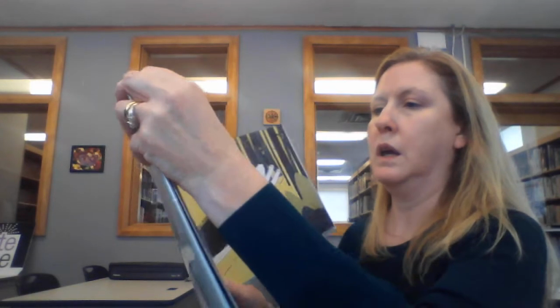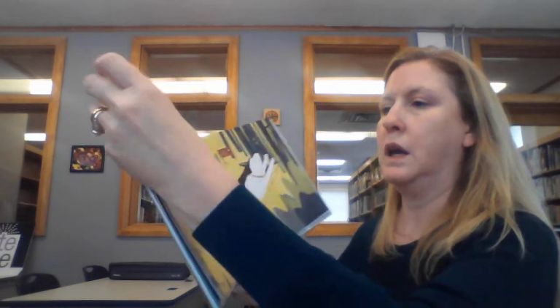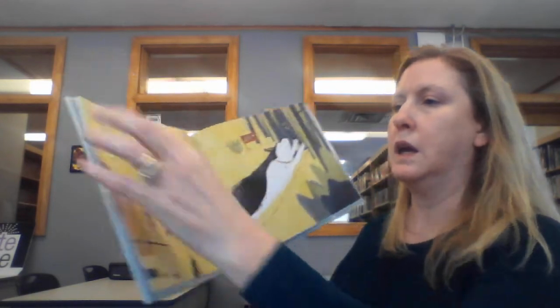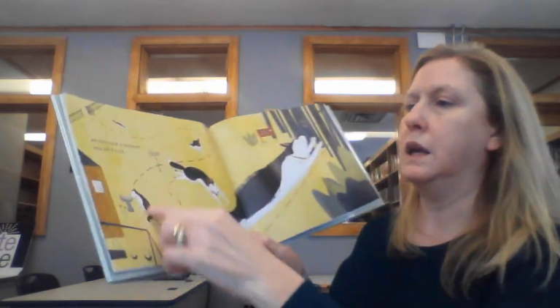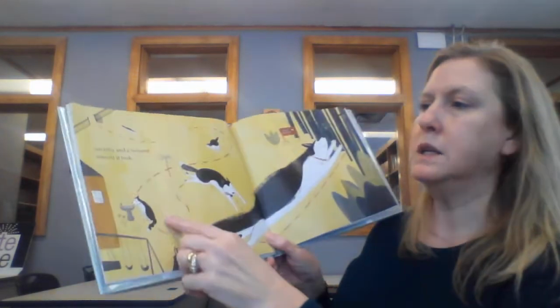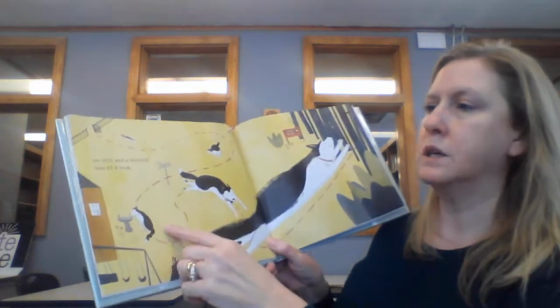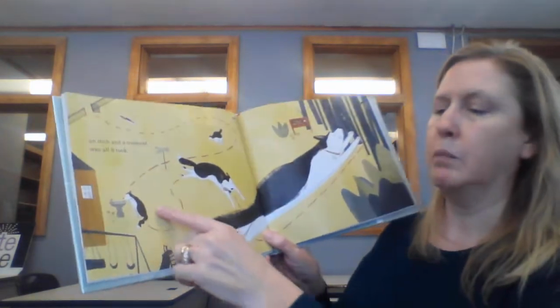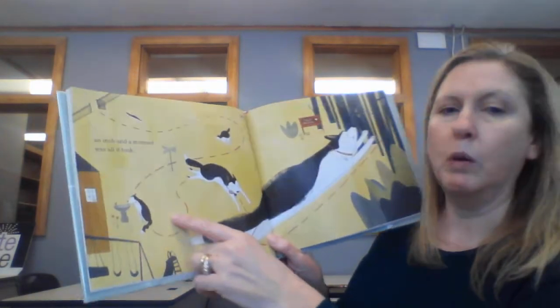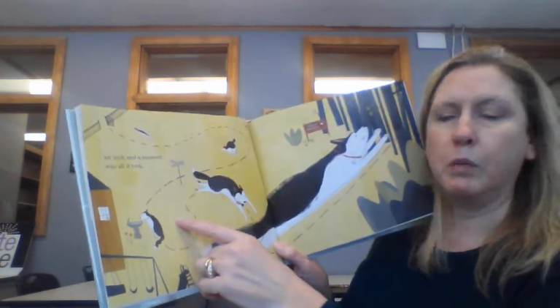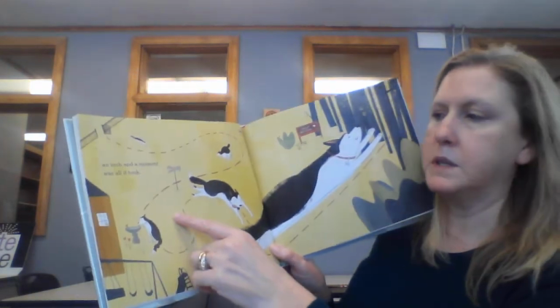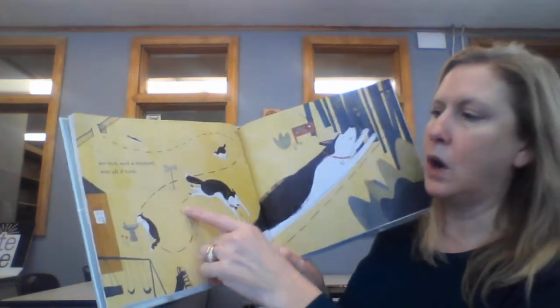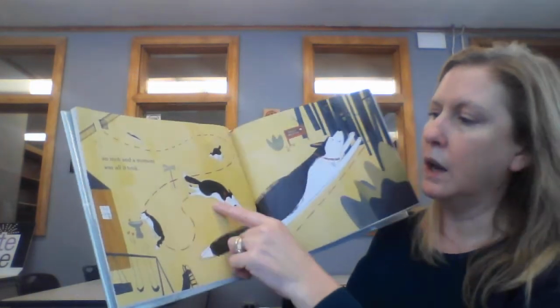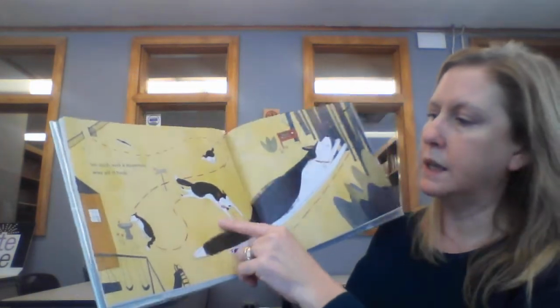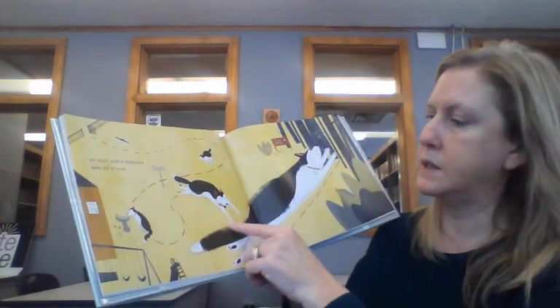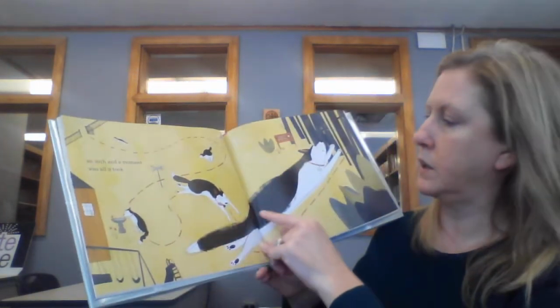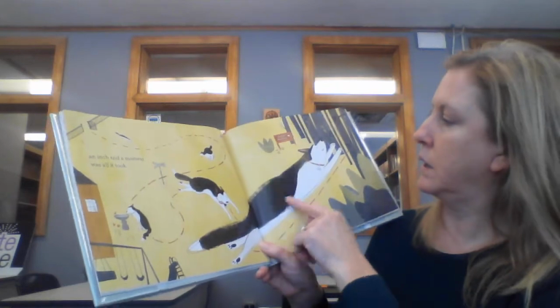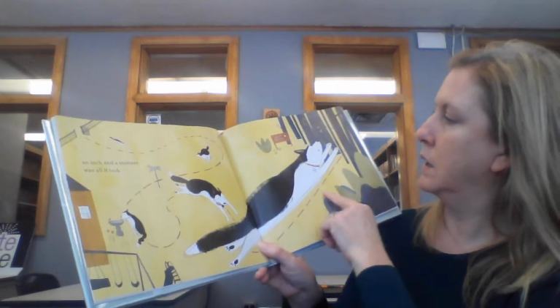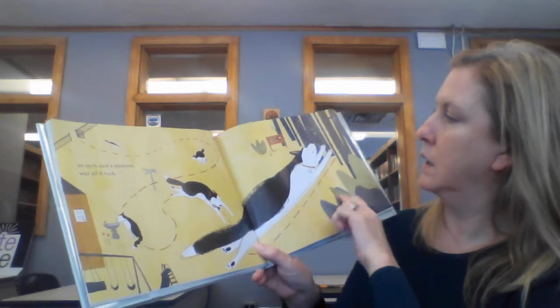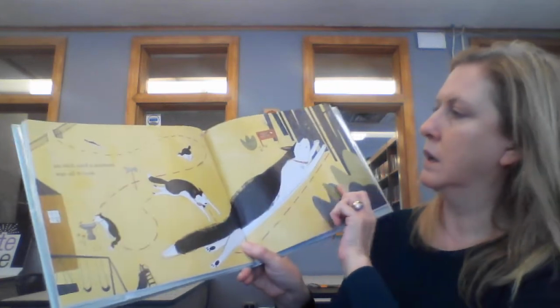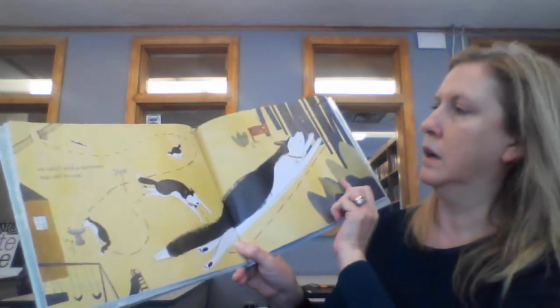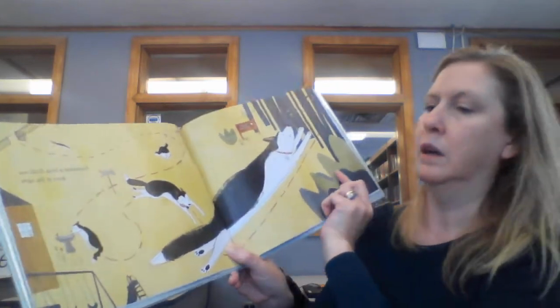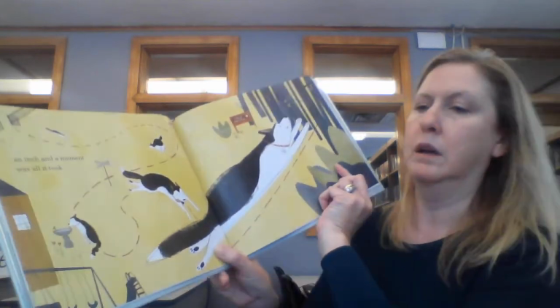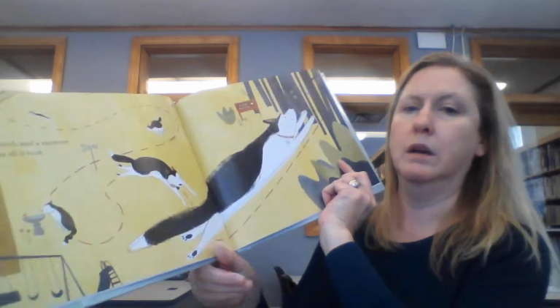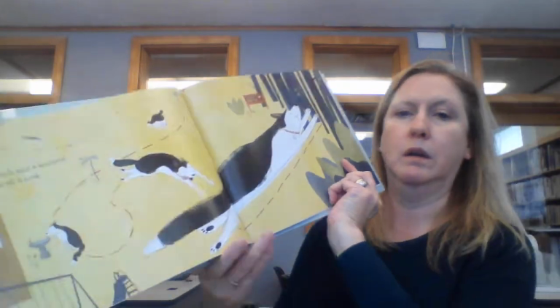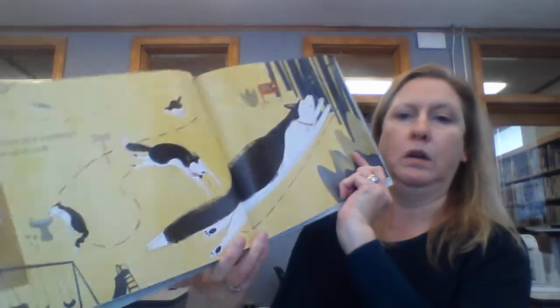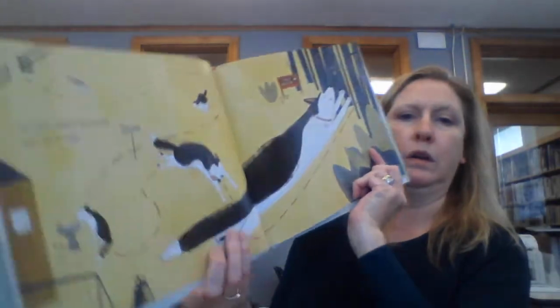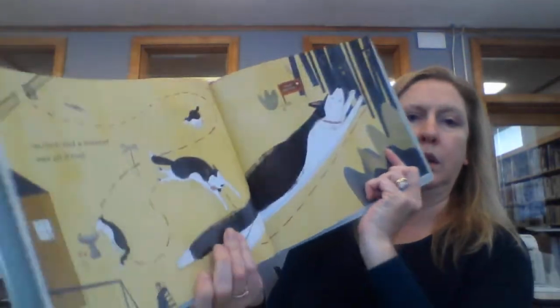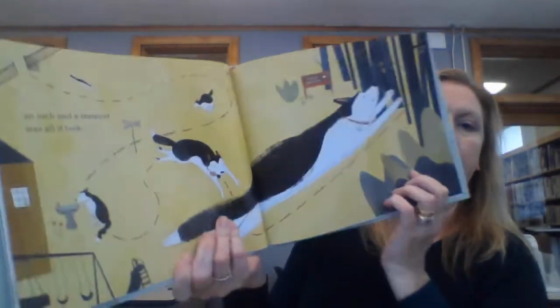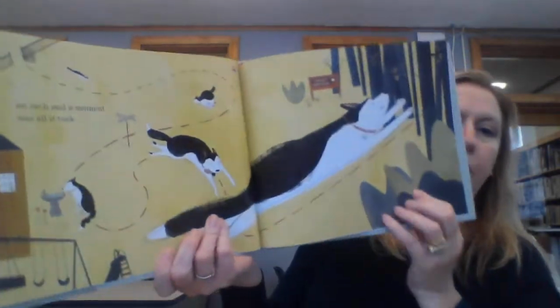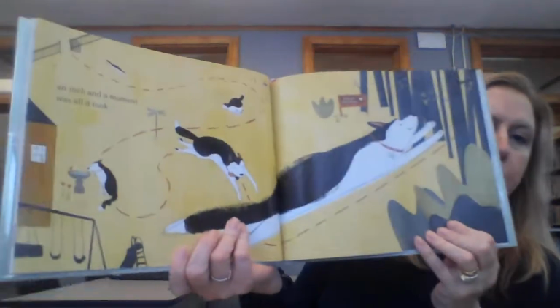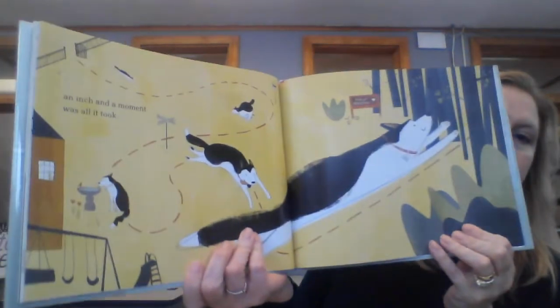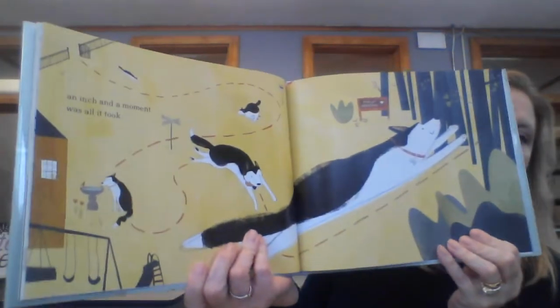An inch and a moment was all it took. Here goes Maple.